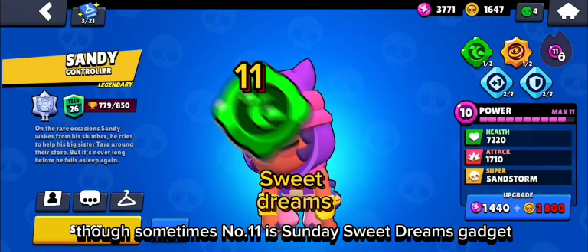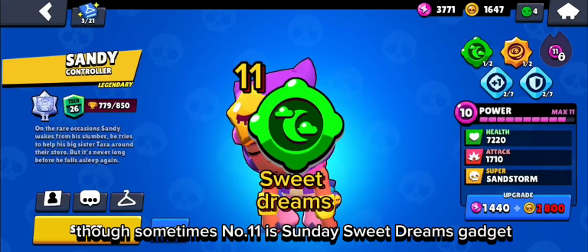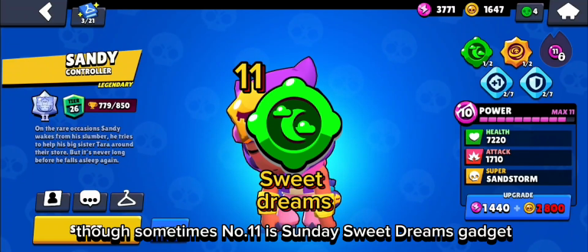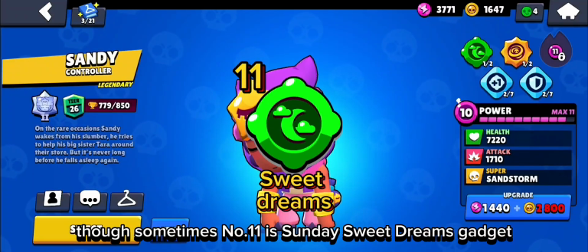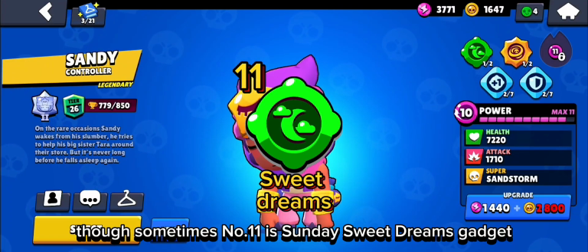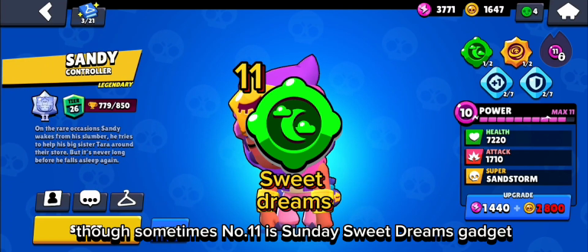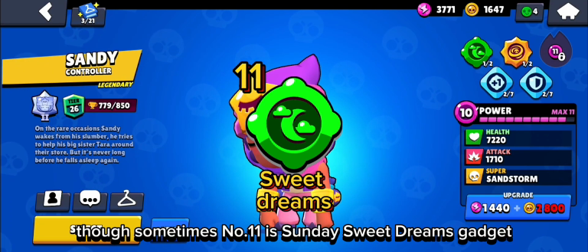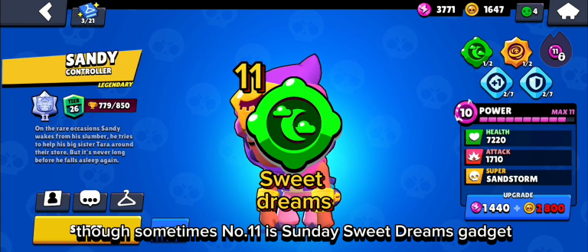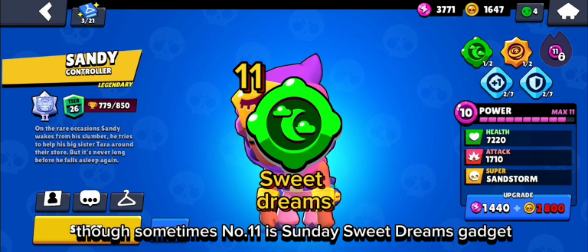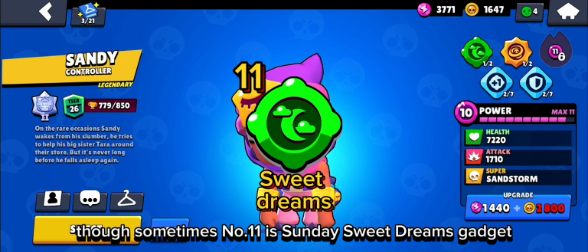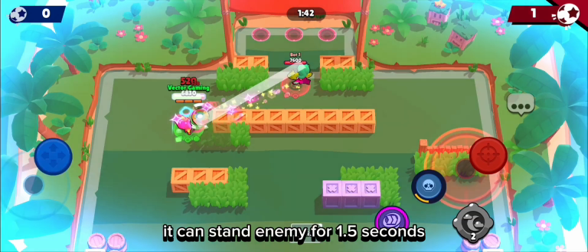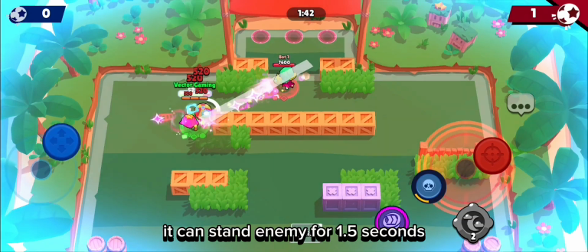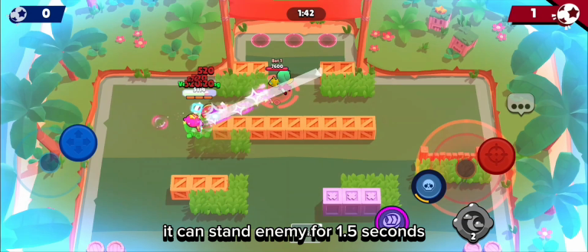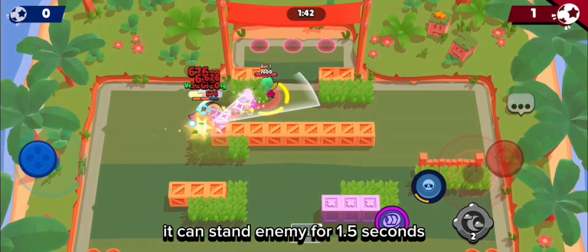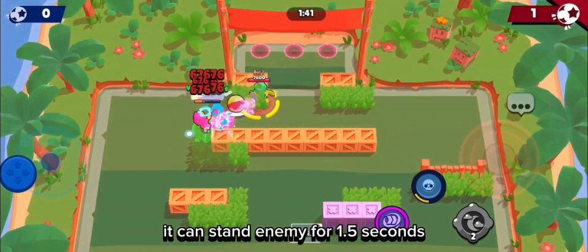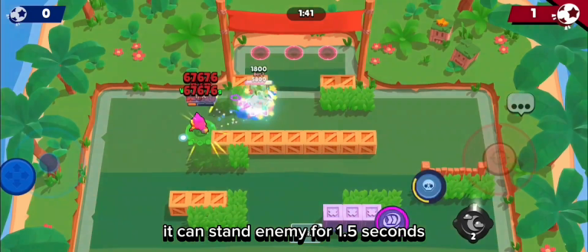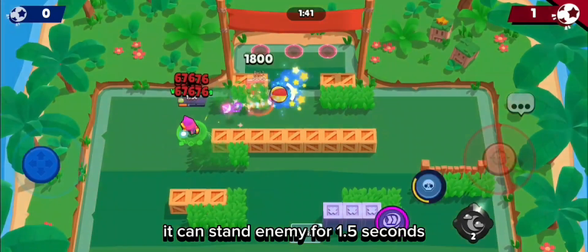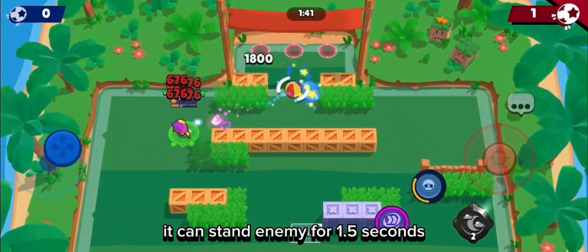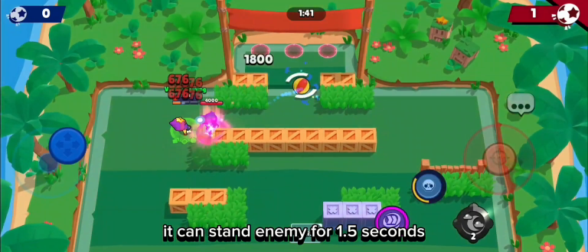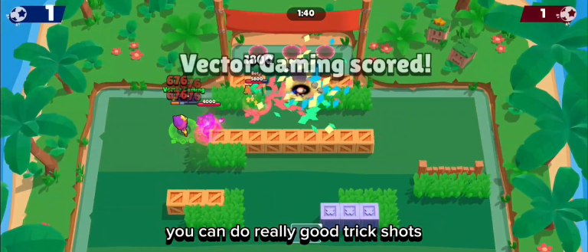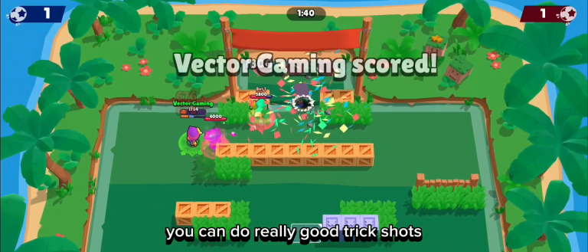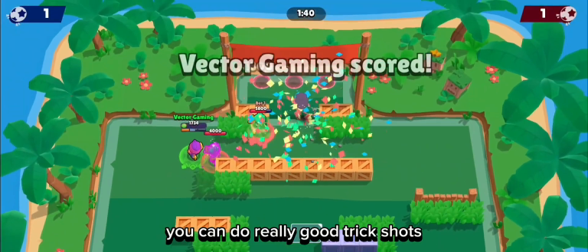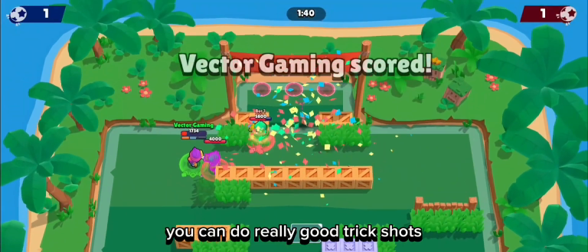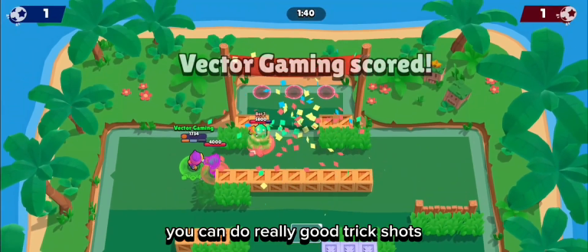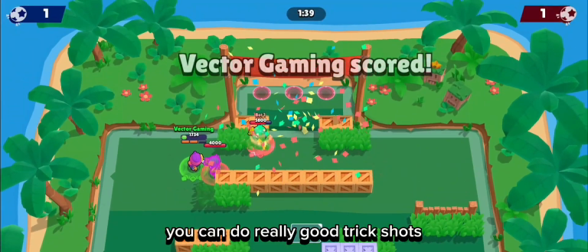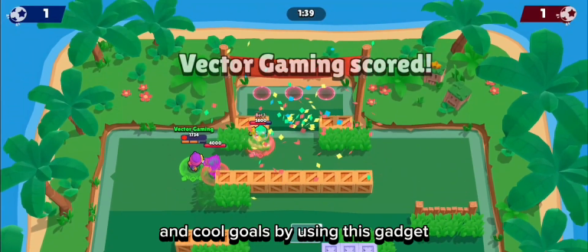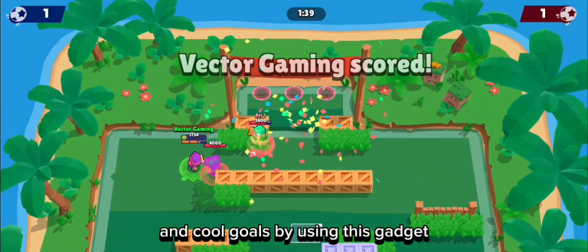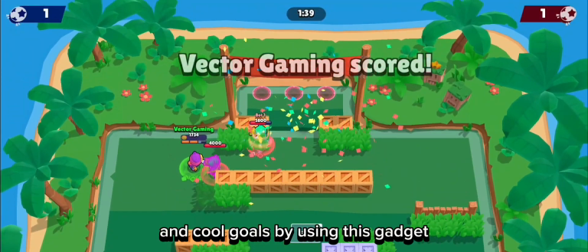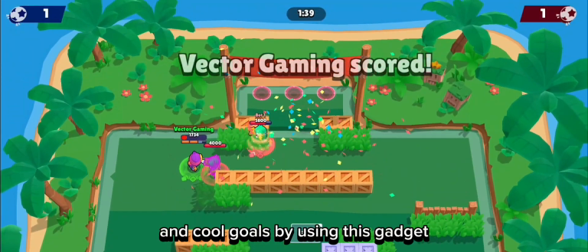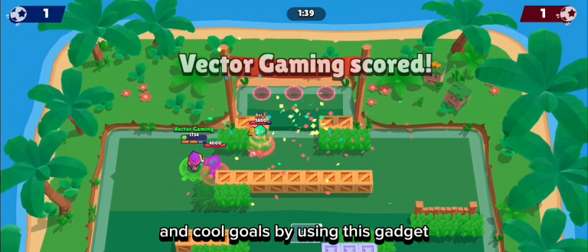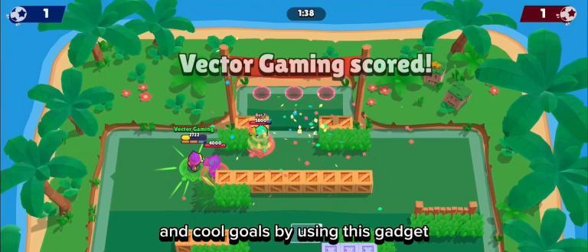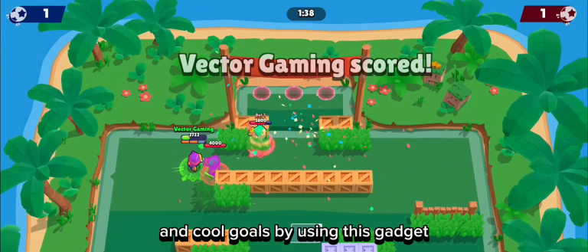At number 11 is Sandy's Sweet Dreams Gadget. It can stun the enemy for 1.5 seconds. You can do very good trick shots and cool goals by using this gadget.